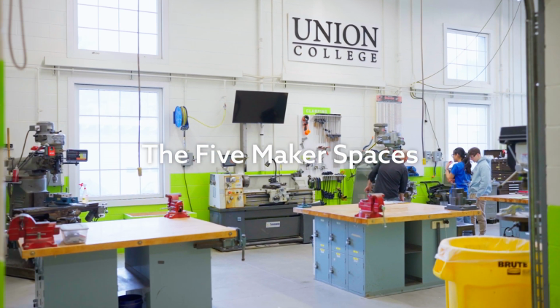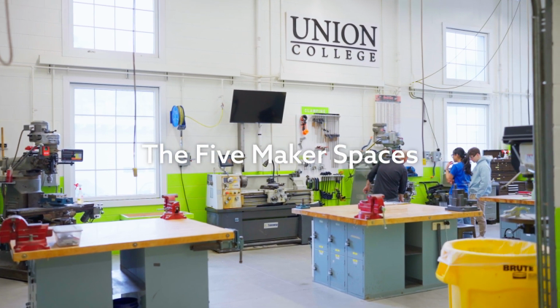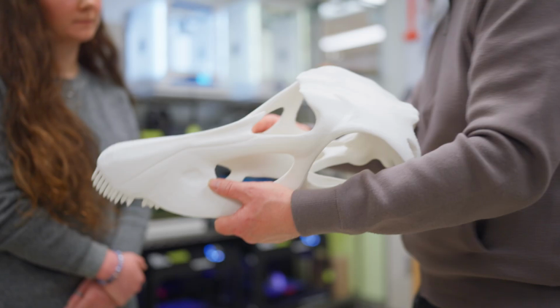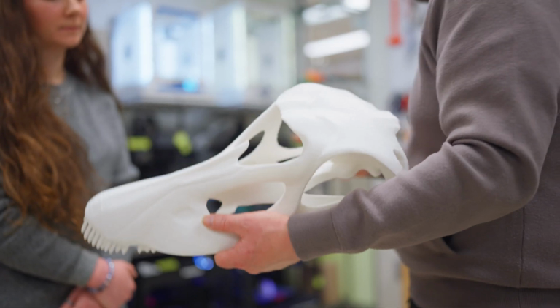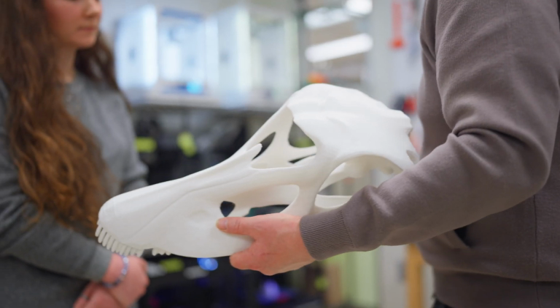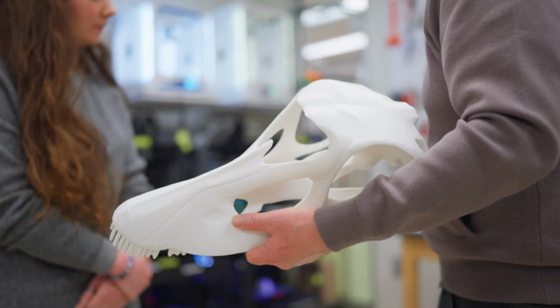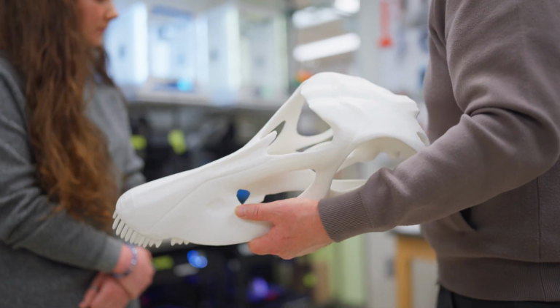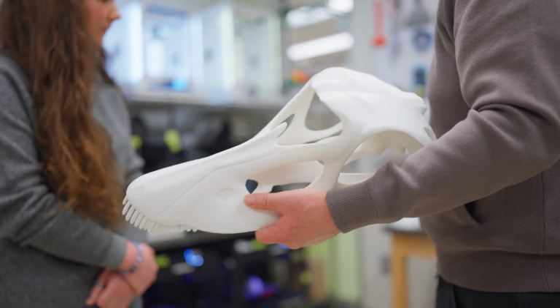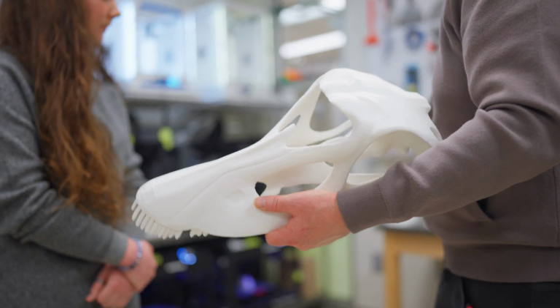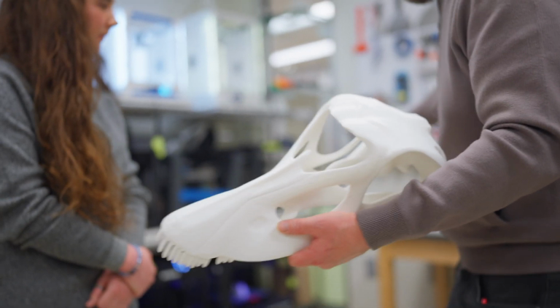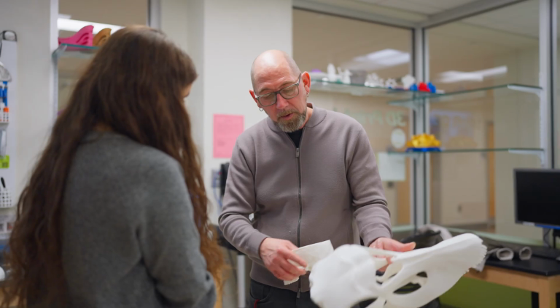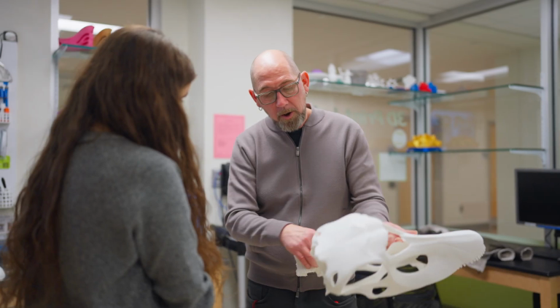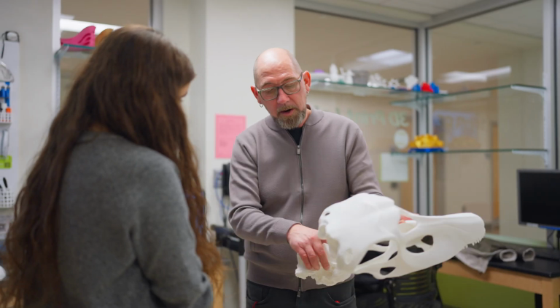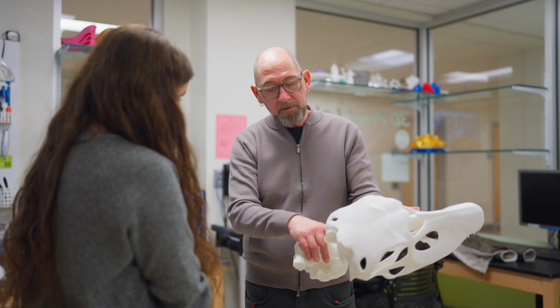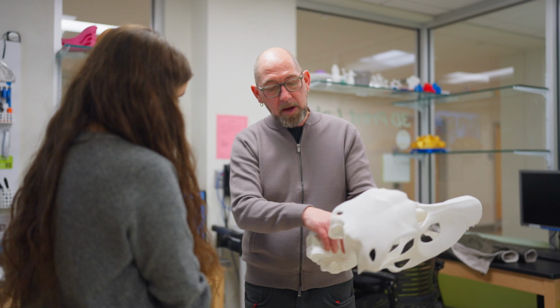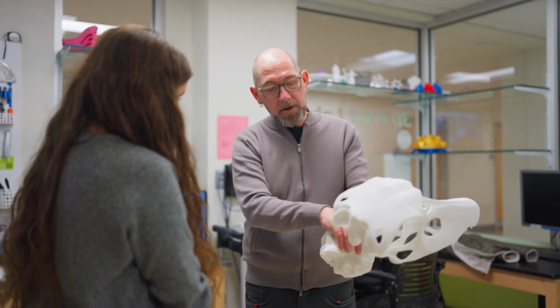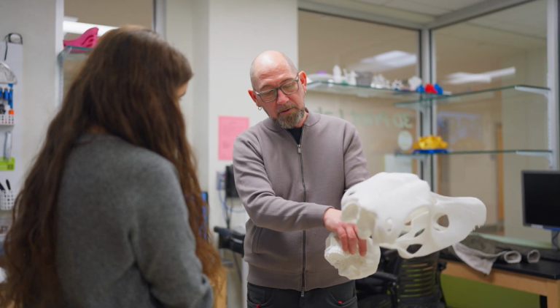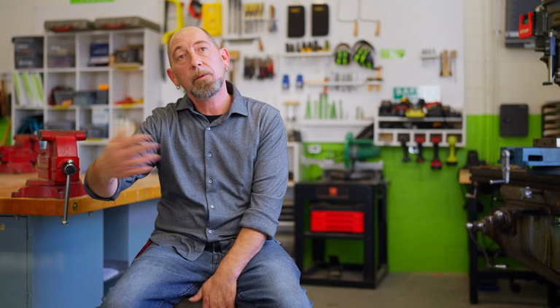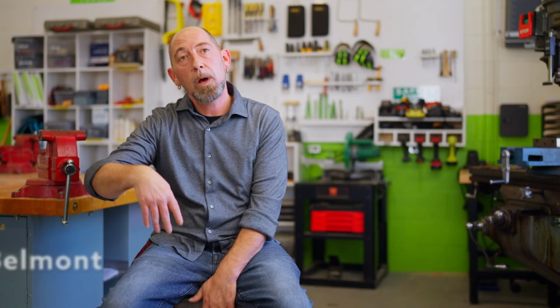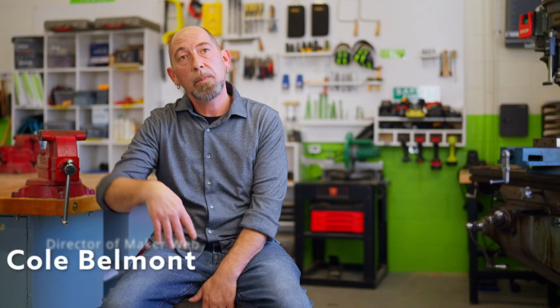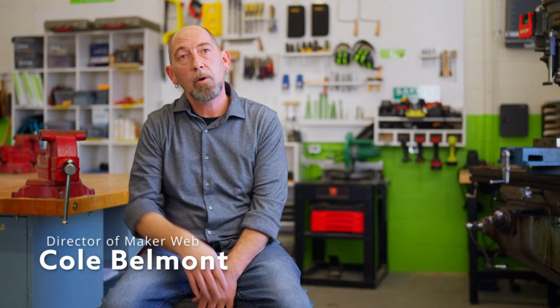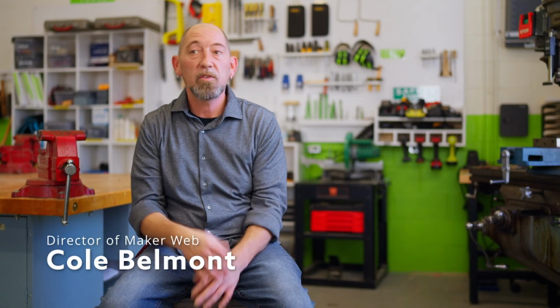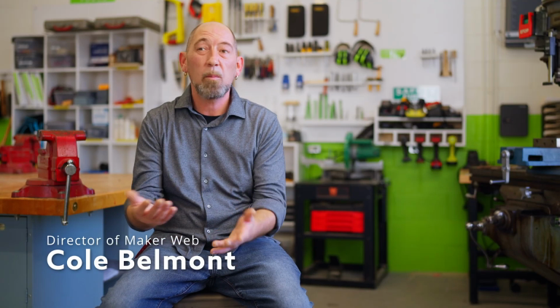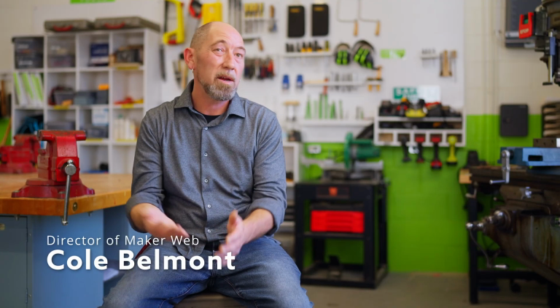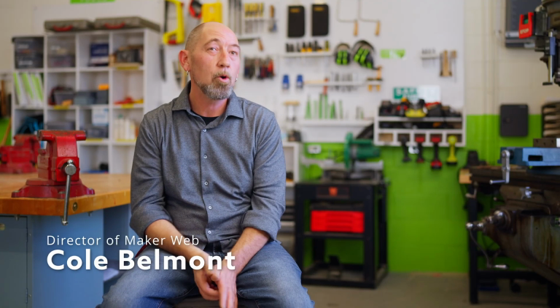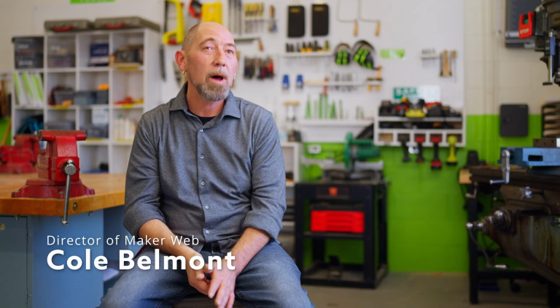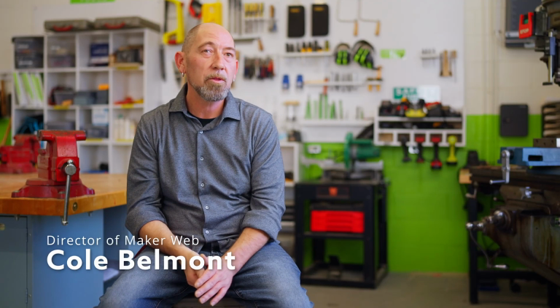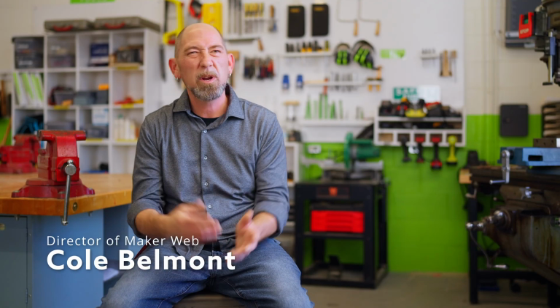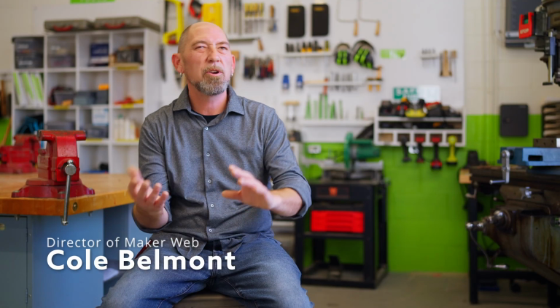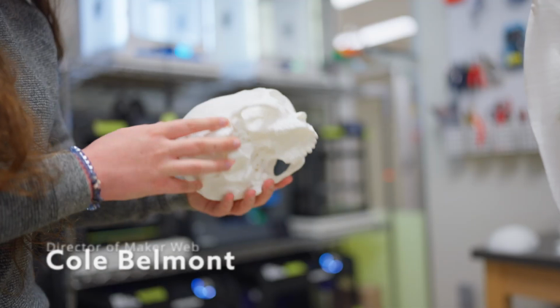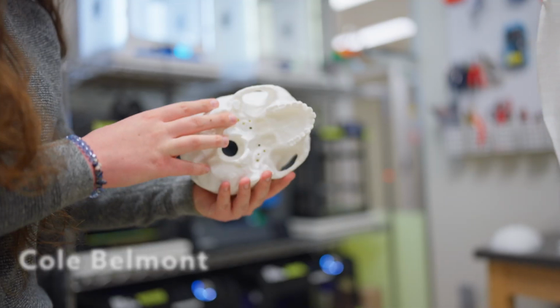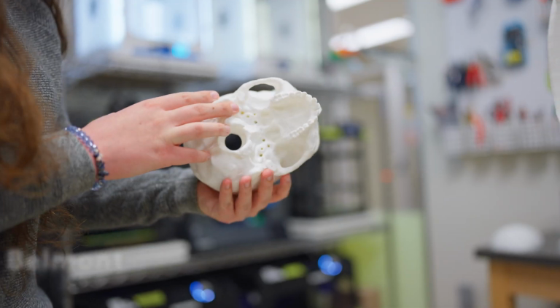The 3D Print Lab is a place where students can submit 3D prints and pick them up, and also stop by and learn about the 3D printing process.